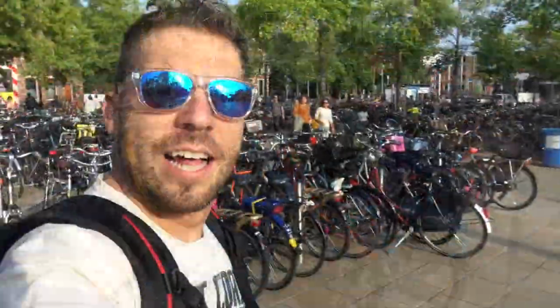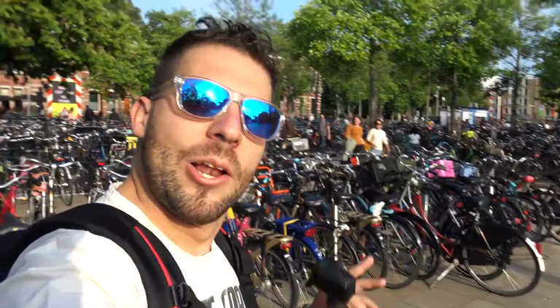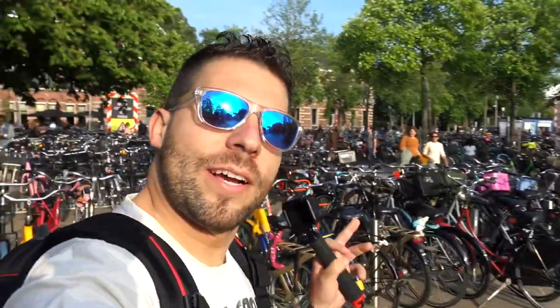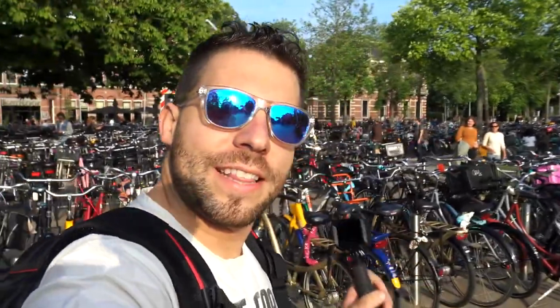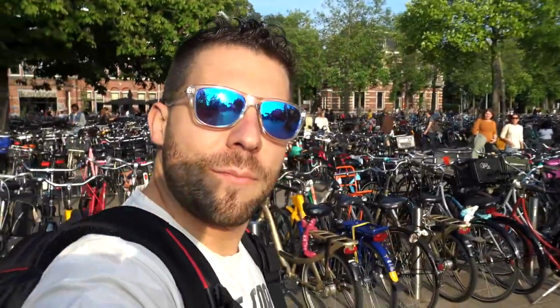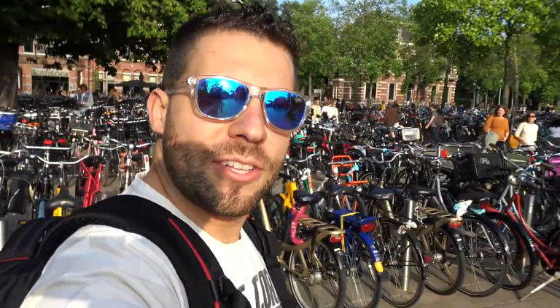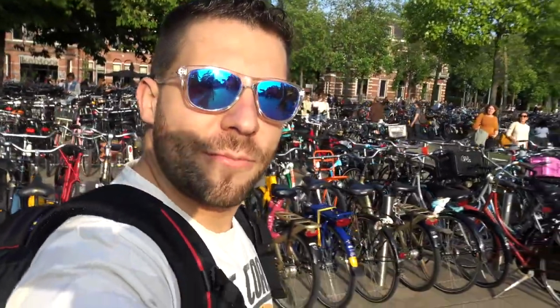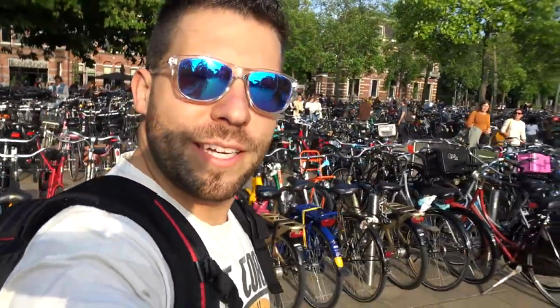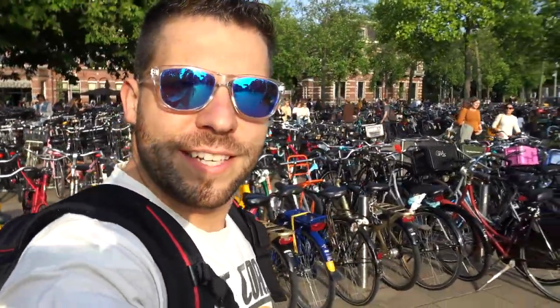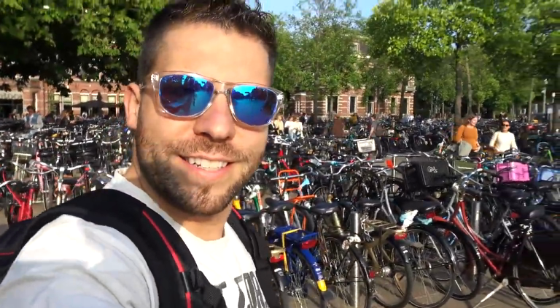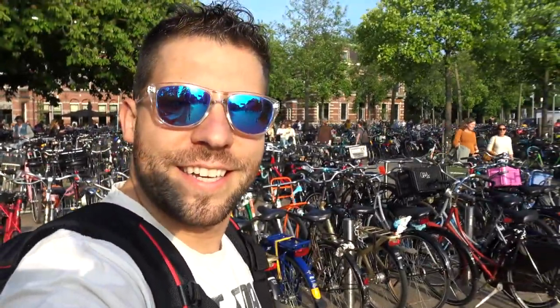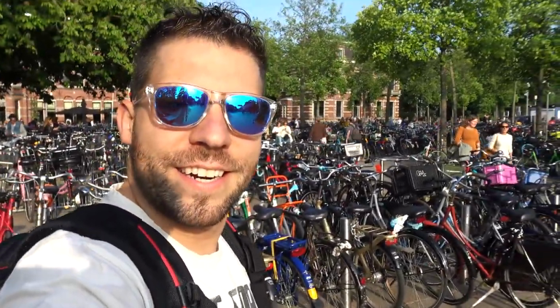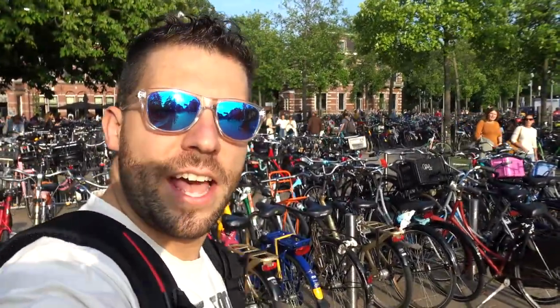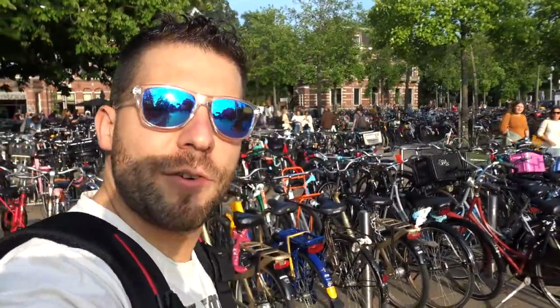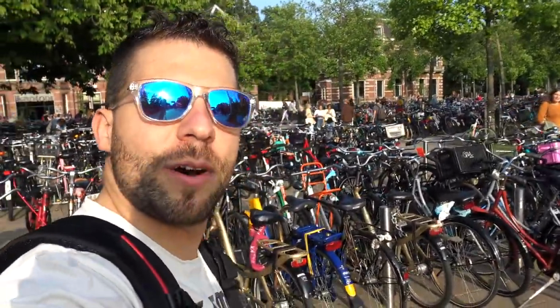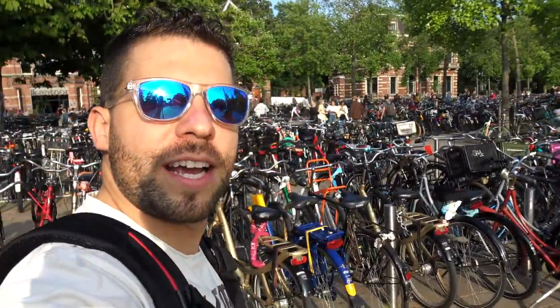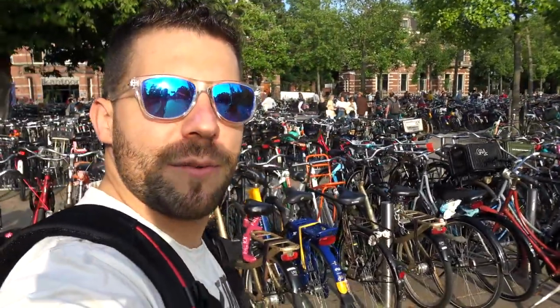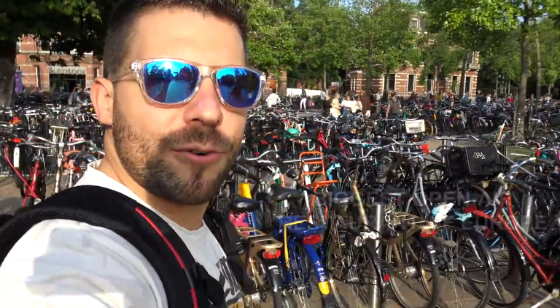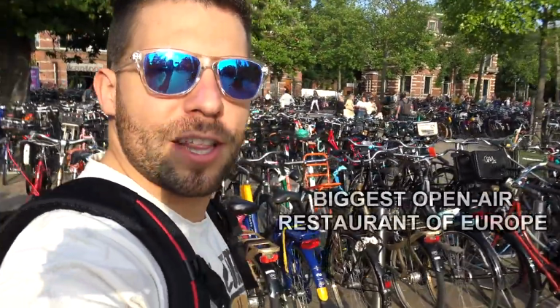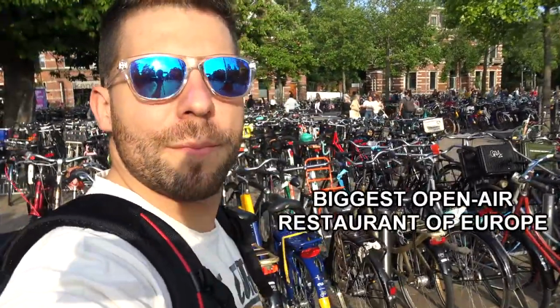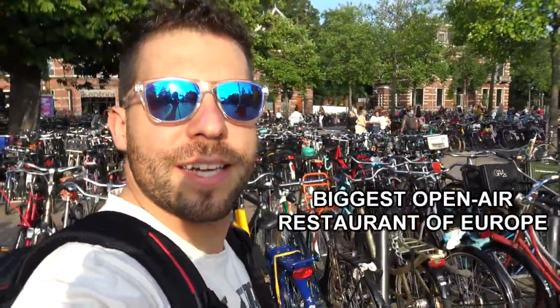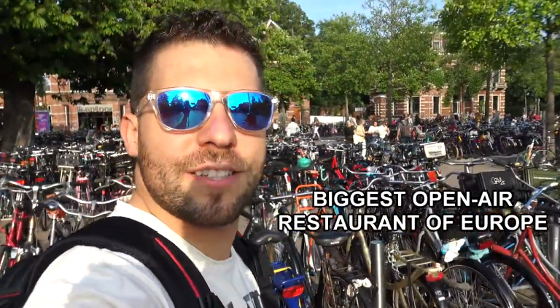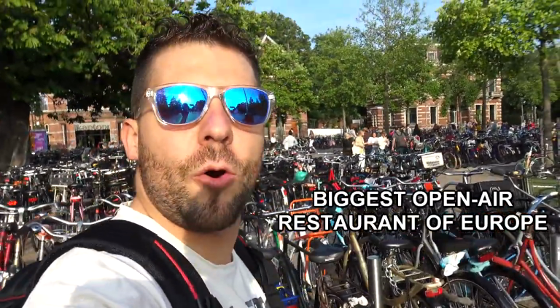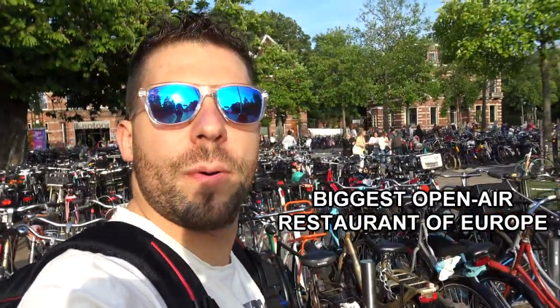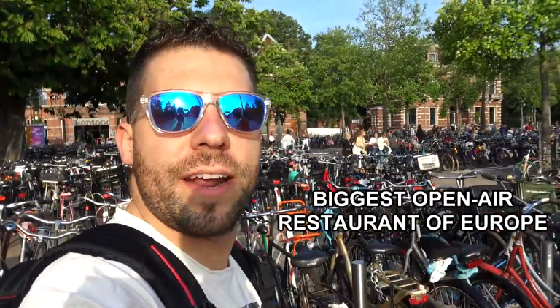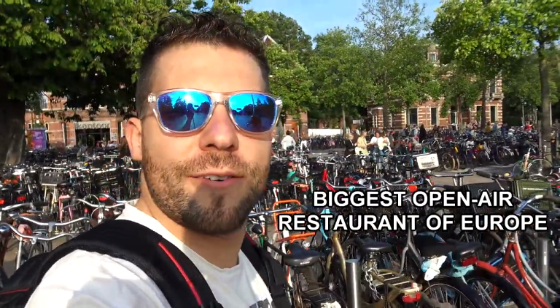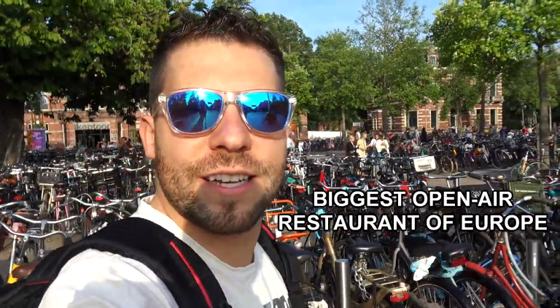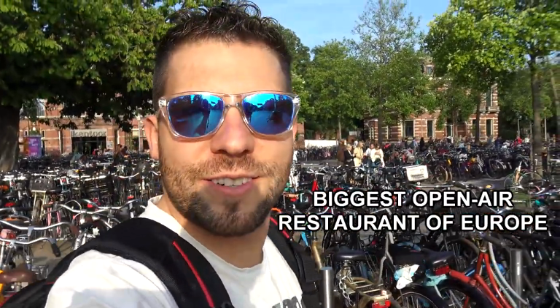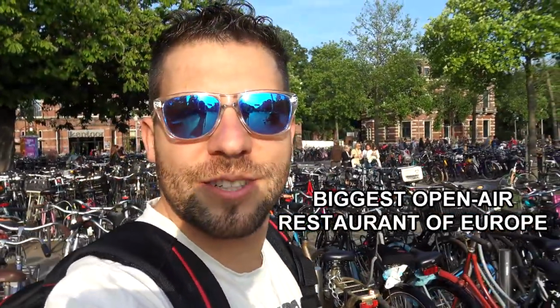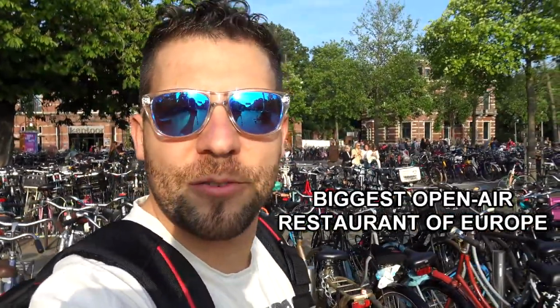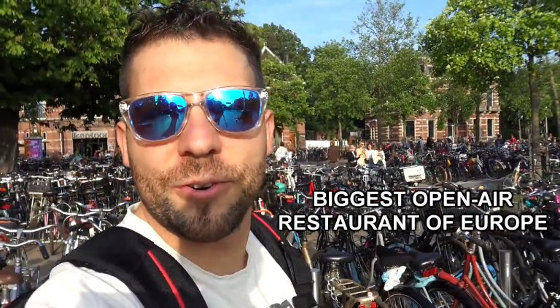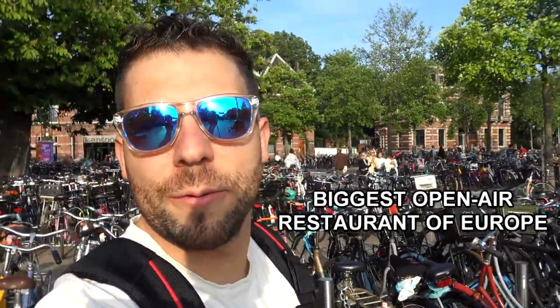Look at the amount of bicycles here. Everyone came for the biggest open-air restaurant of Europe.